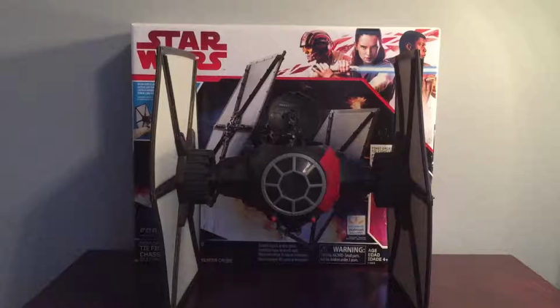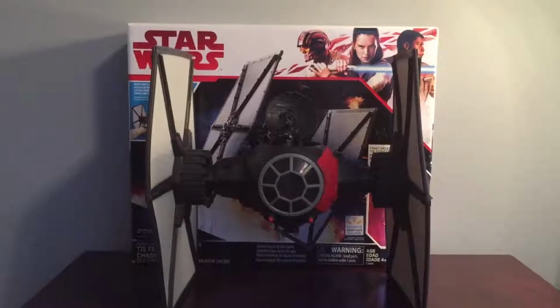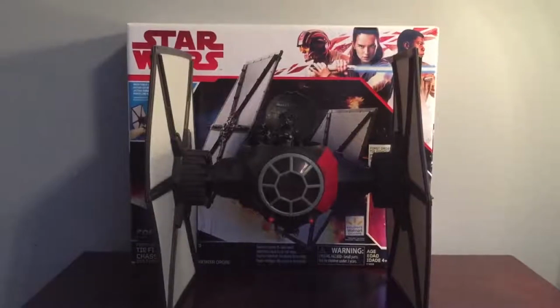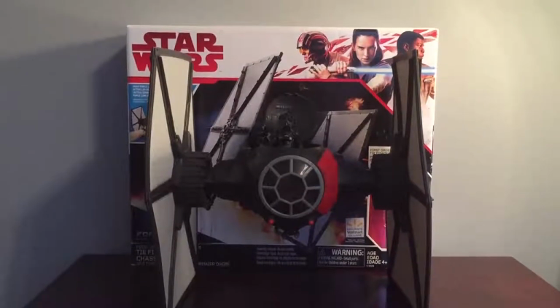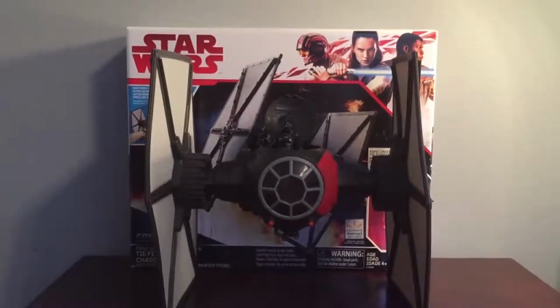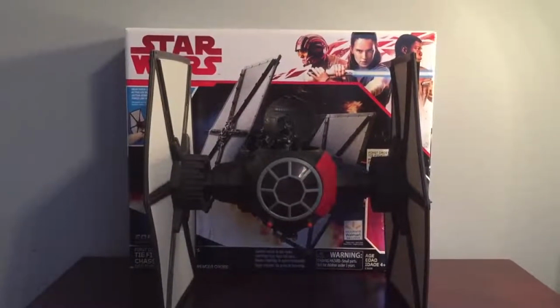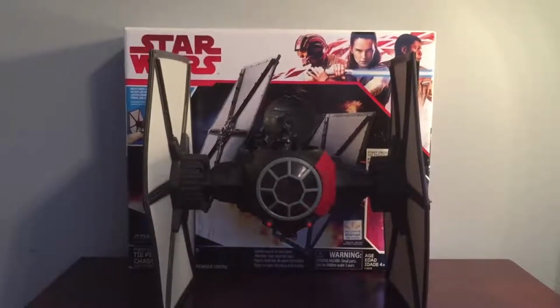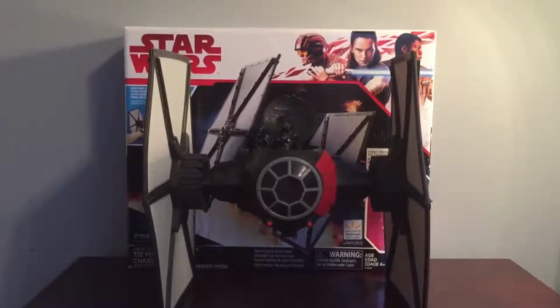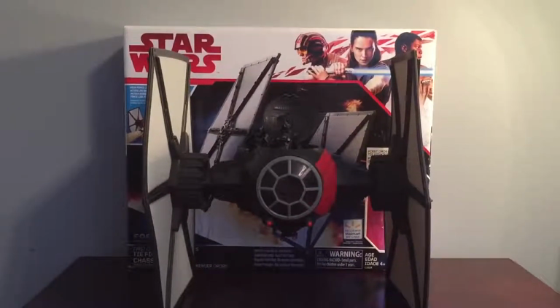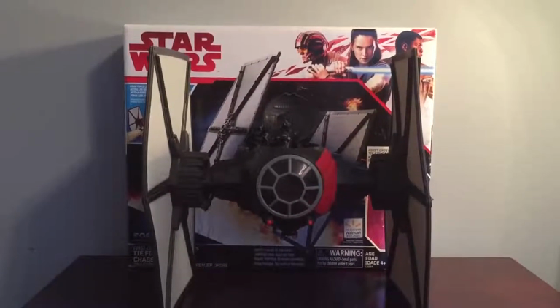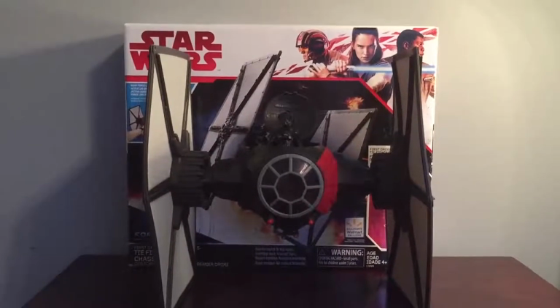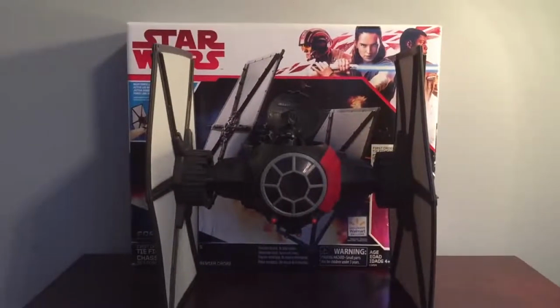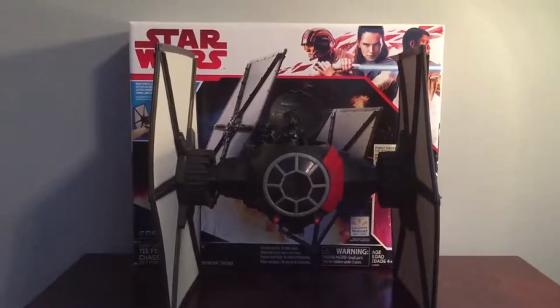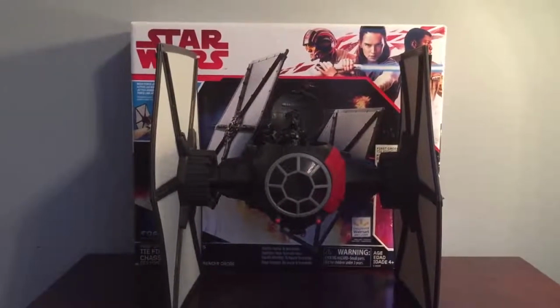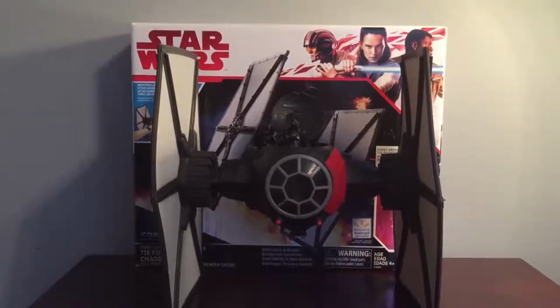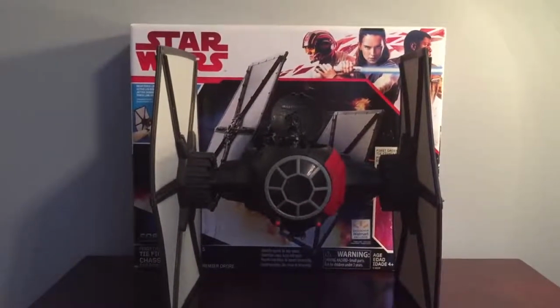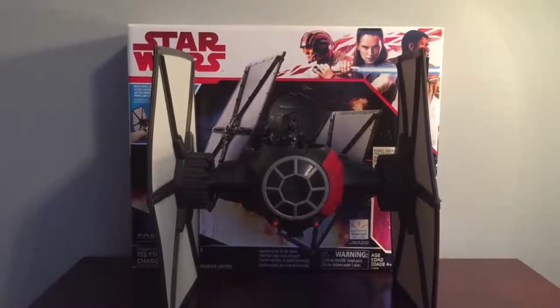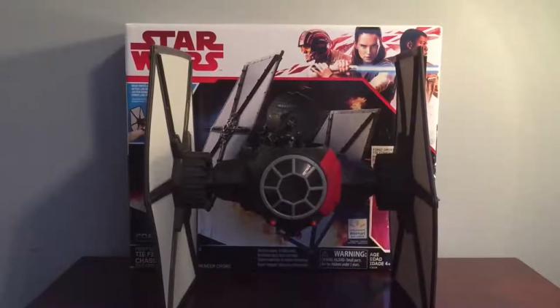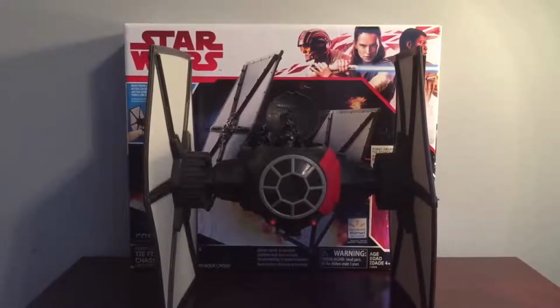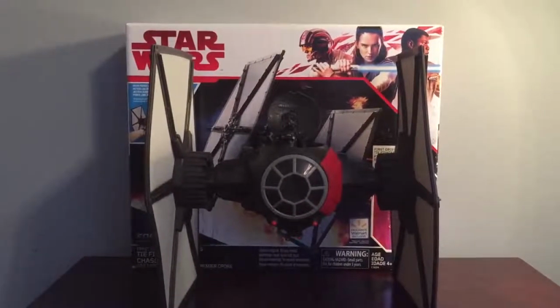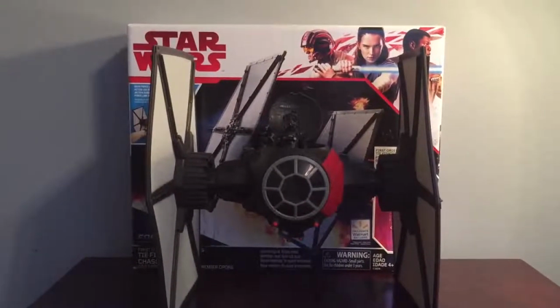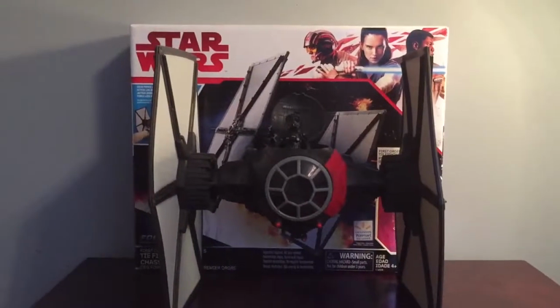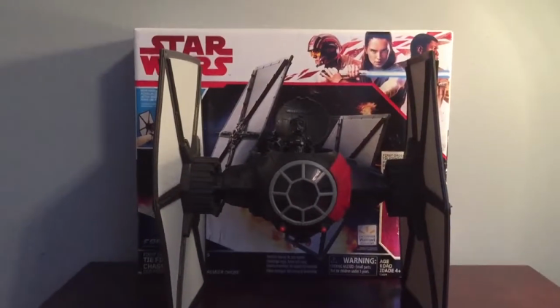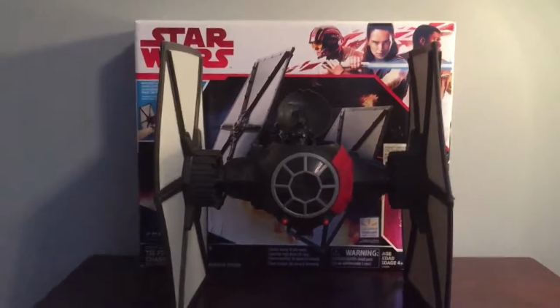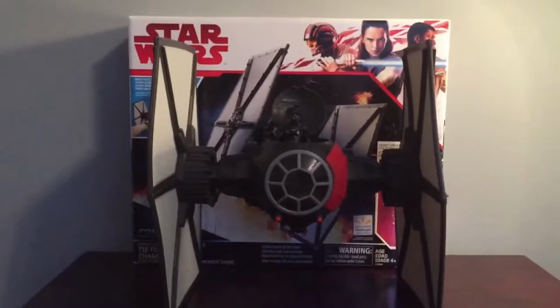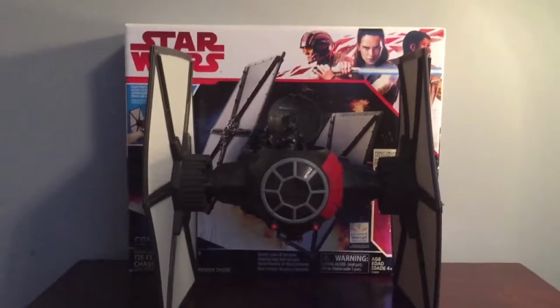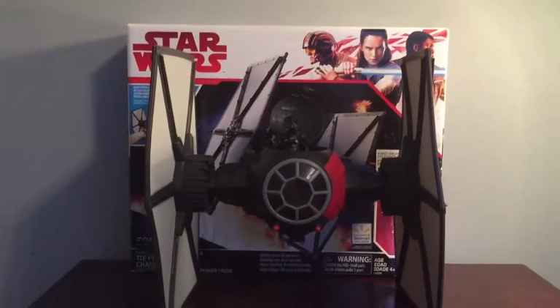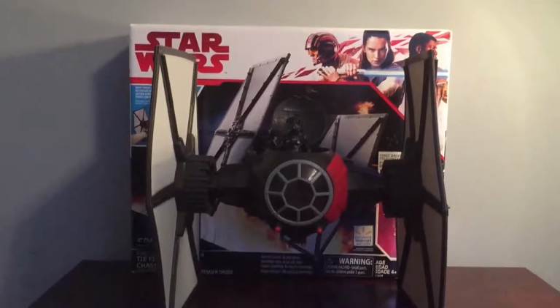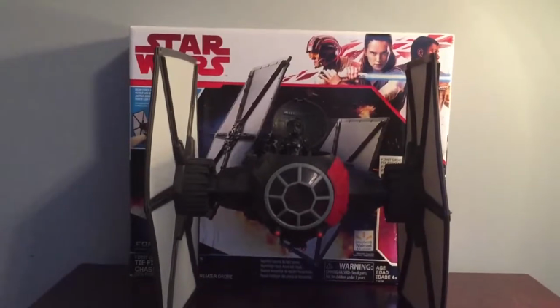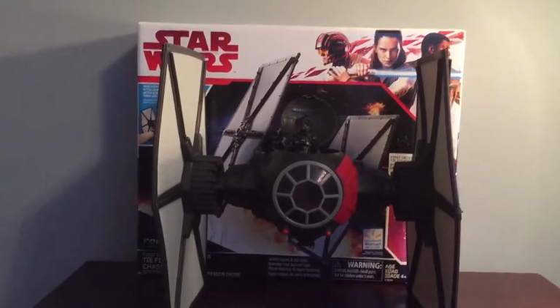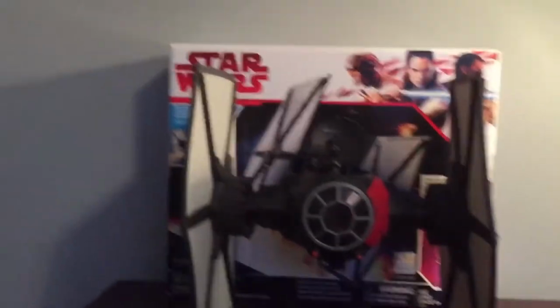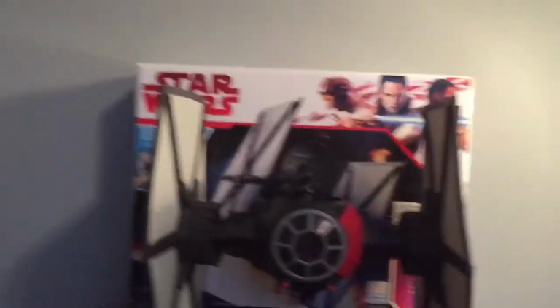Hey guys, it's Justin from Starz Fanatics, and today I'm reviewing the Star Wars The Last Jedi First Order TIE Fighter.